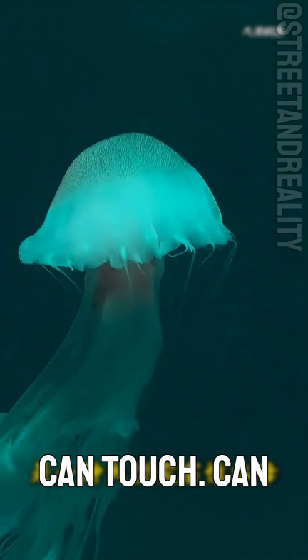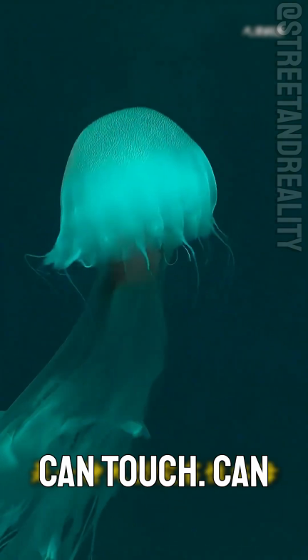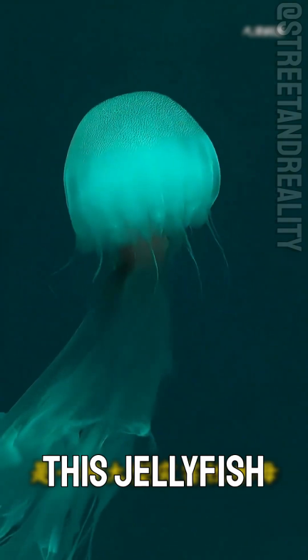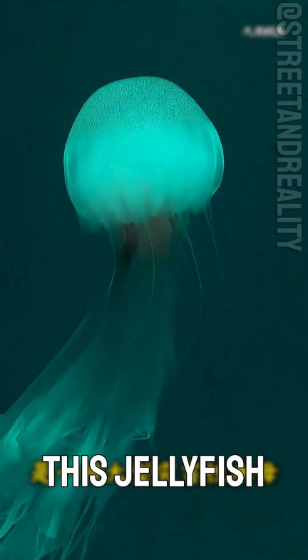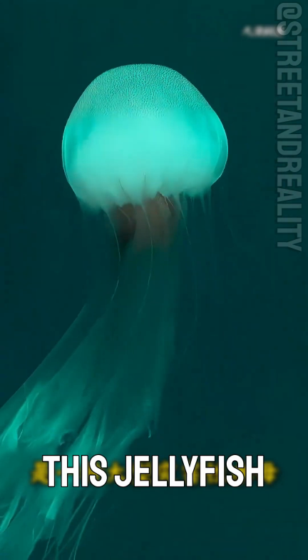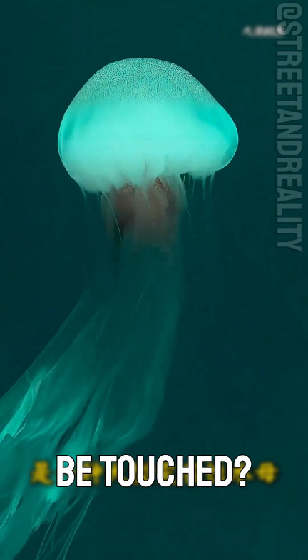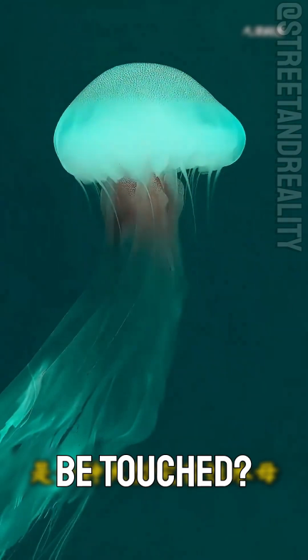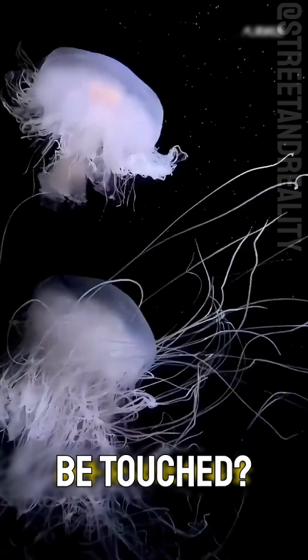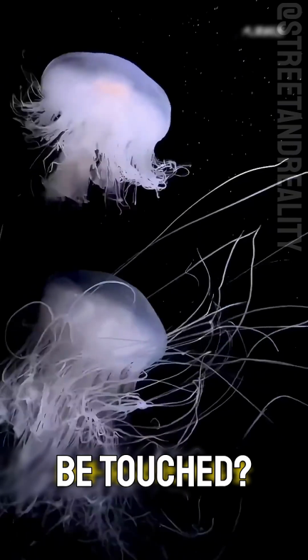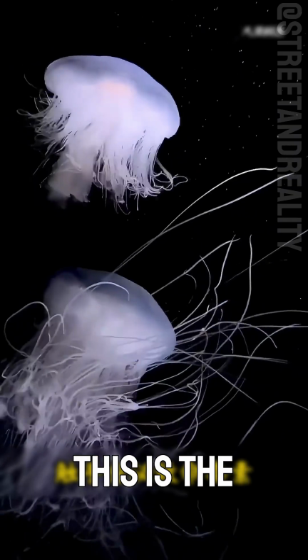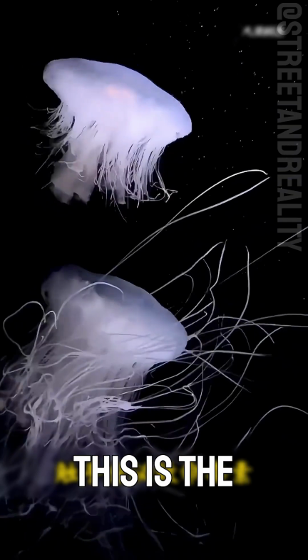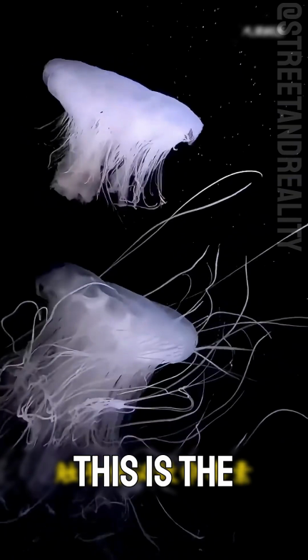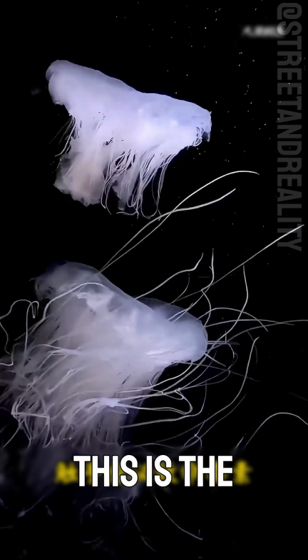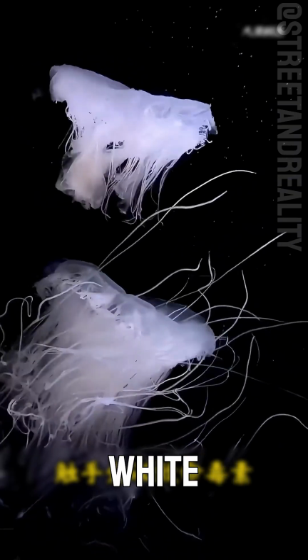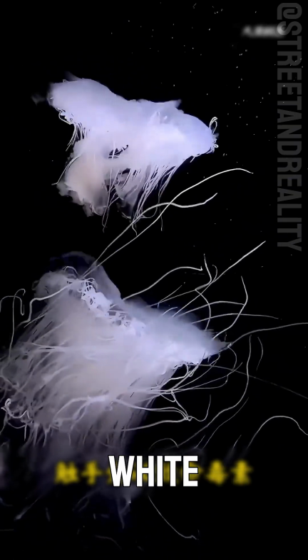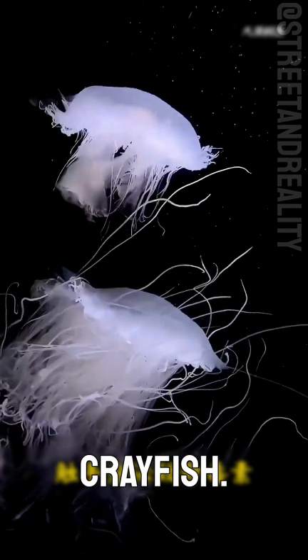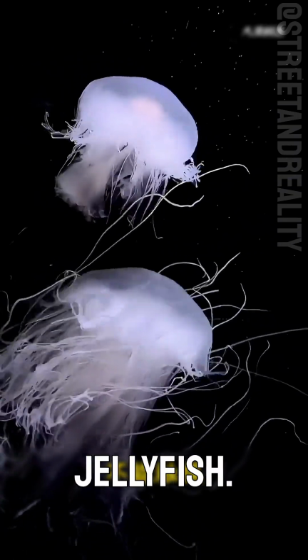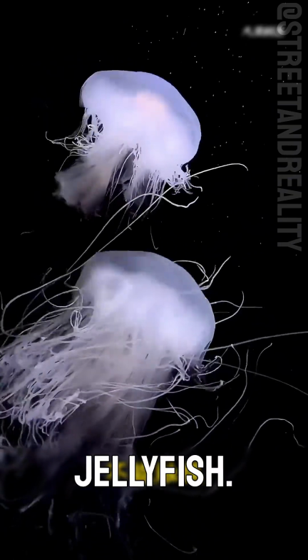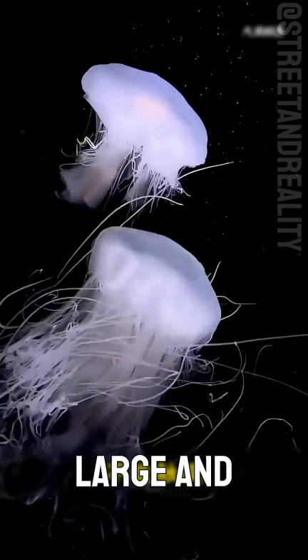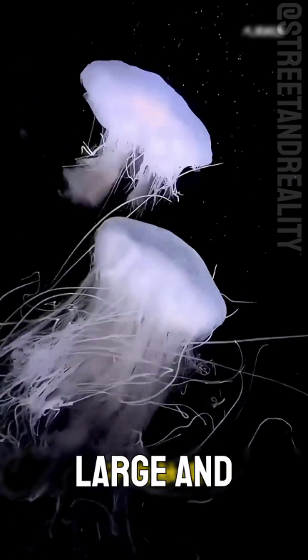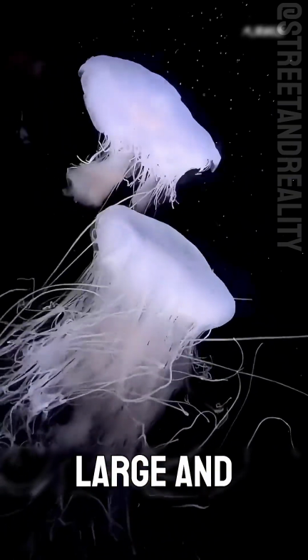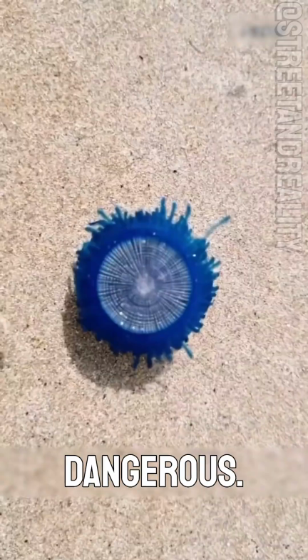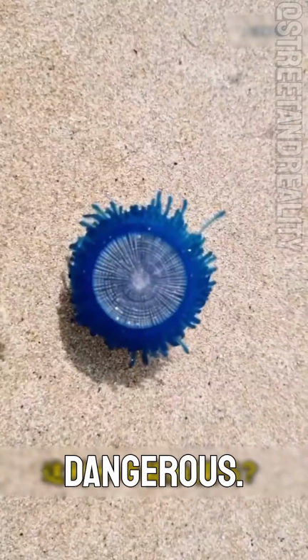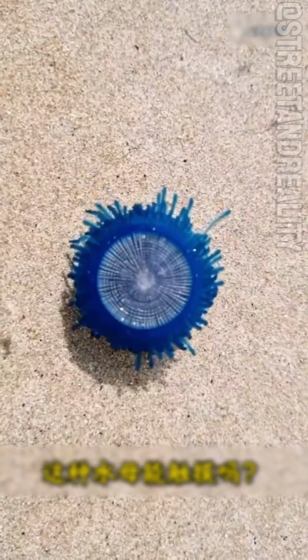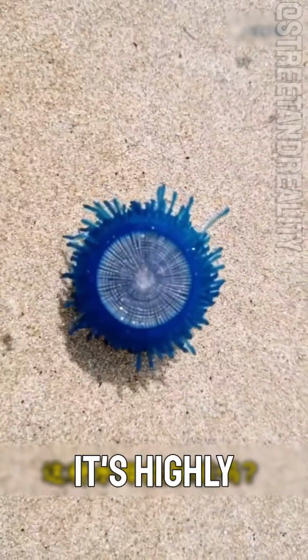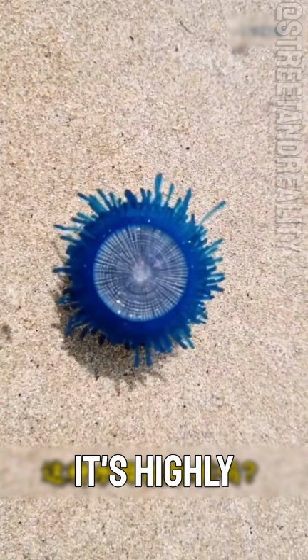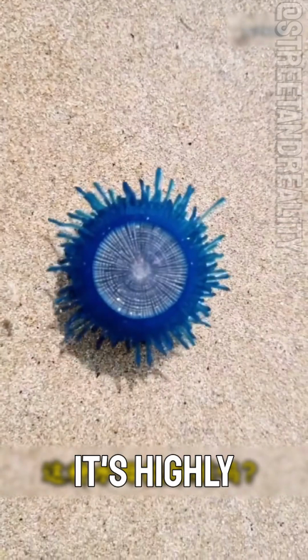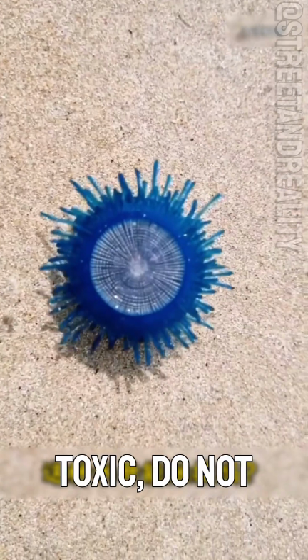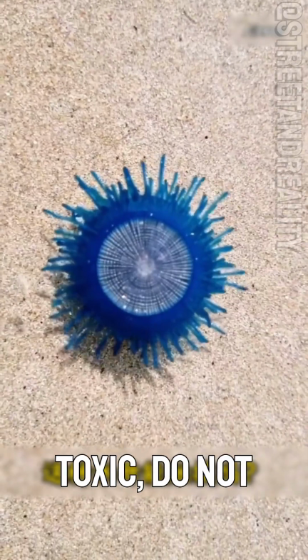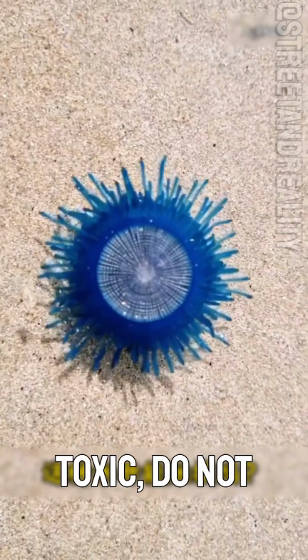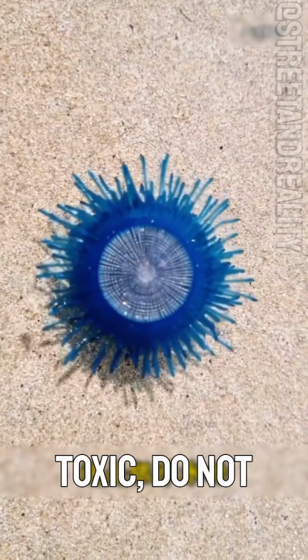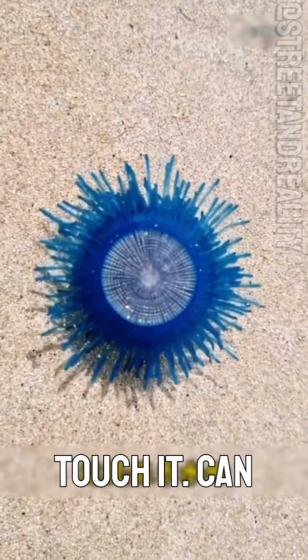Can this jellyfish be touched? This is the white crayfish jellyfish. Large and dangerous, it's highly toxic. Do not touch it.